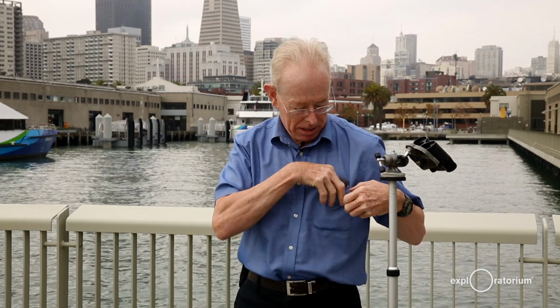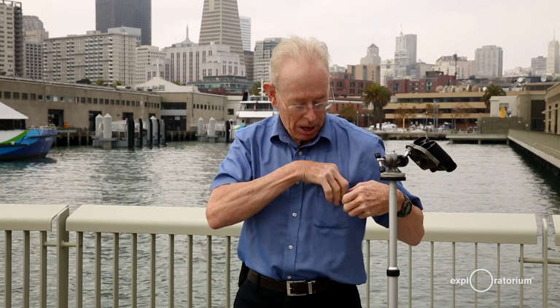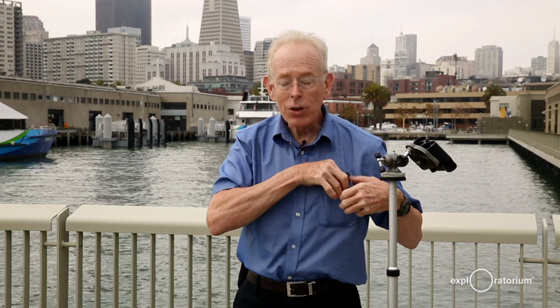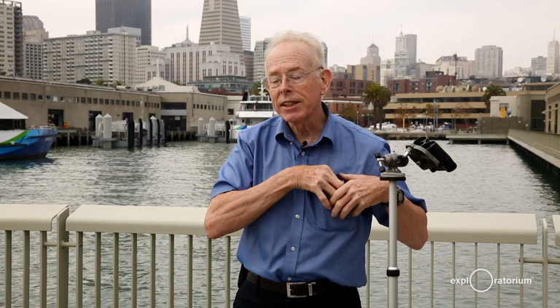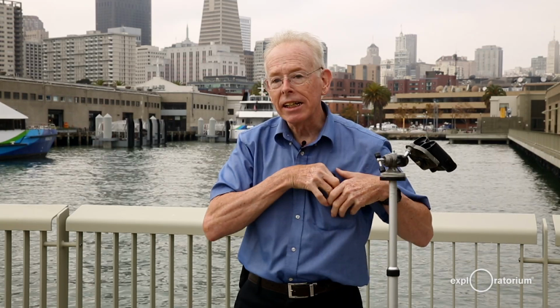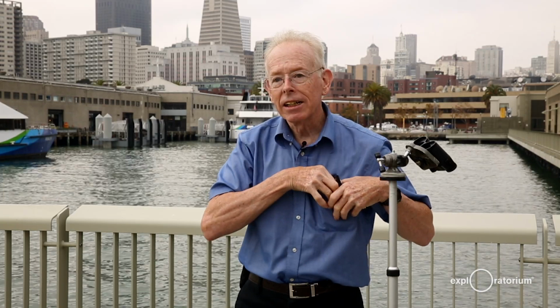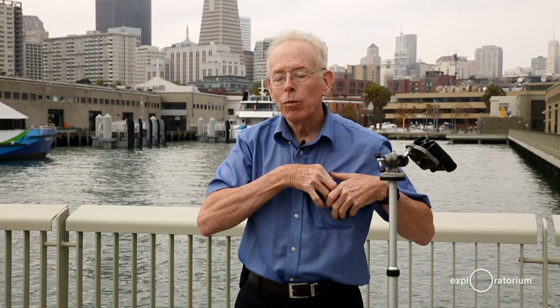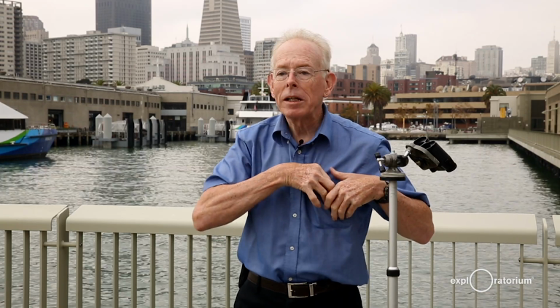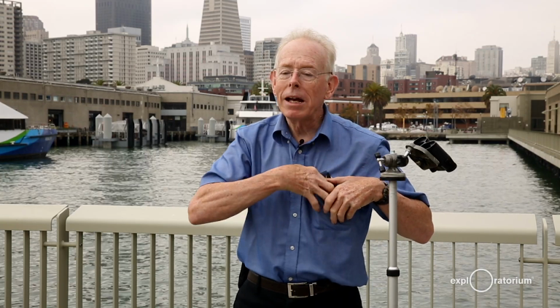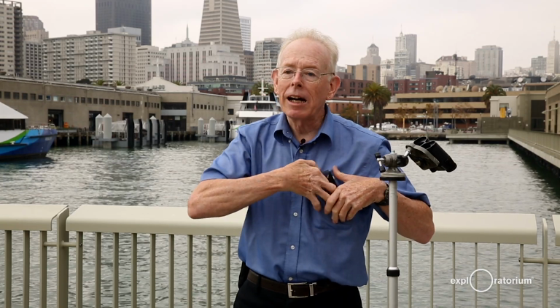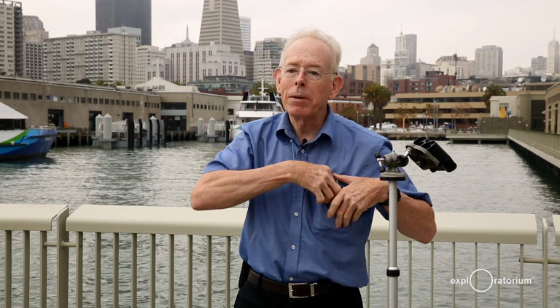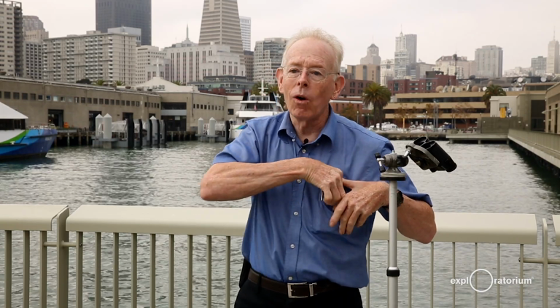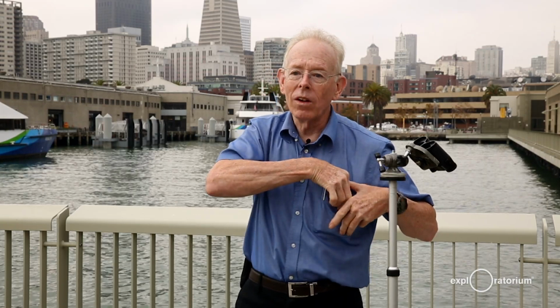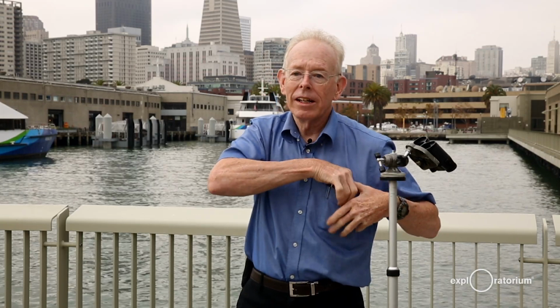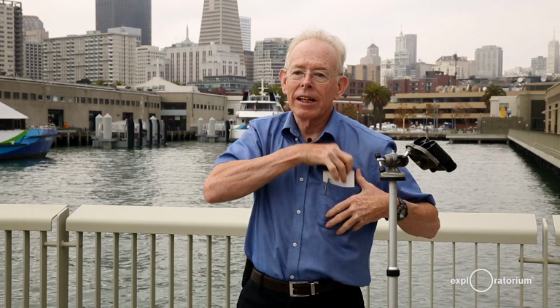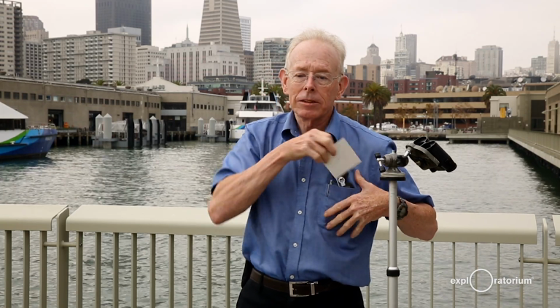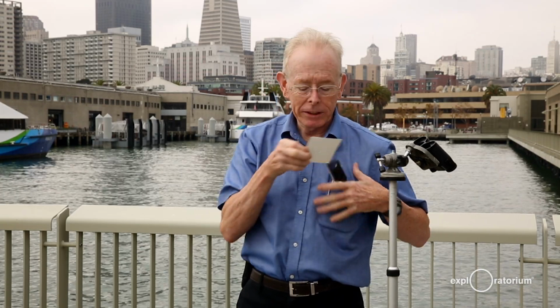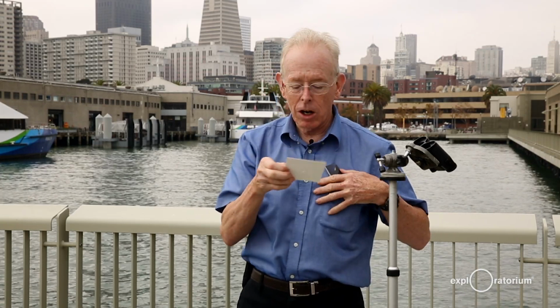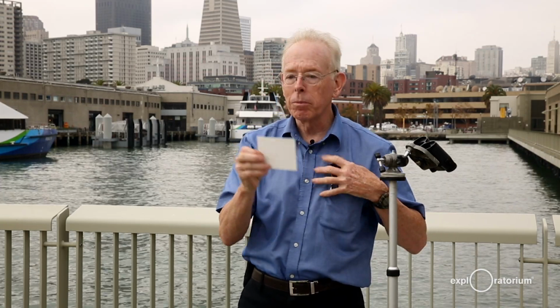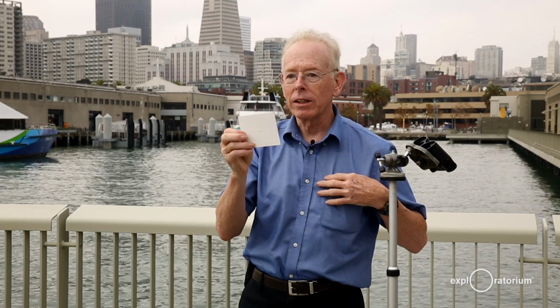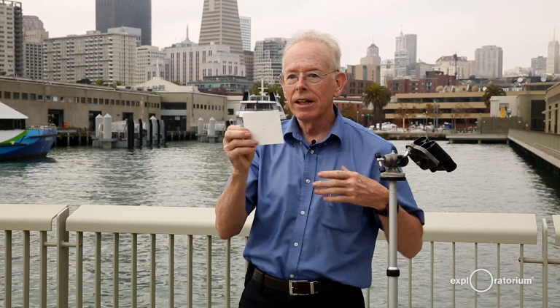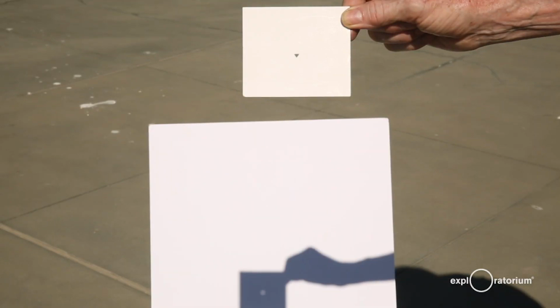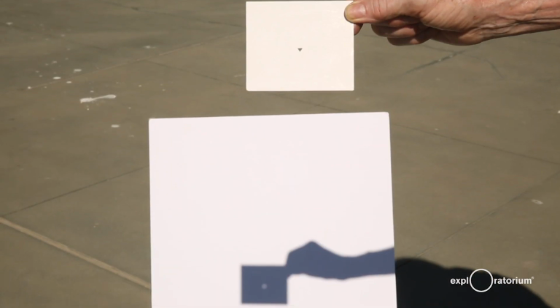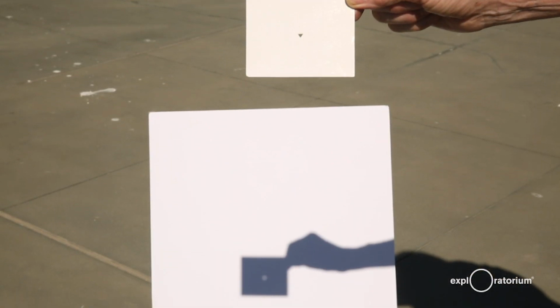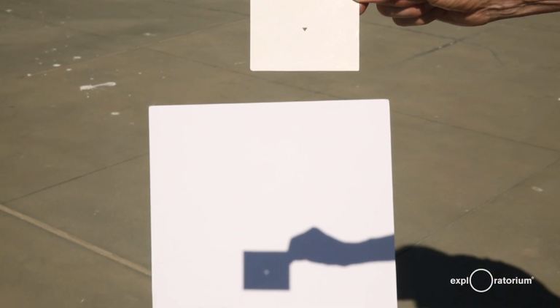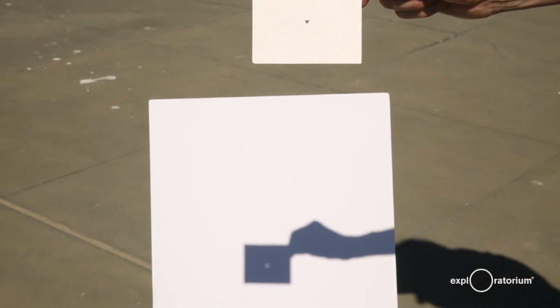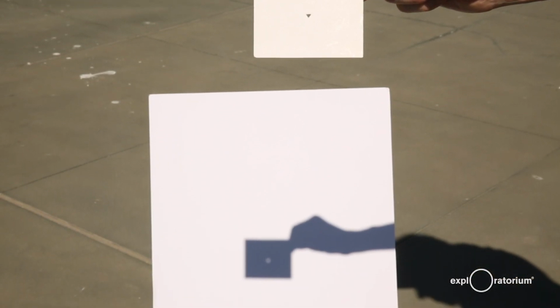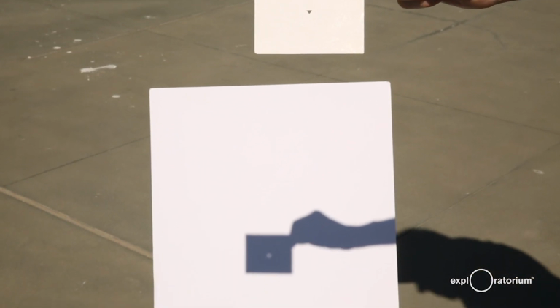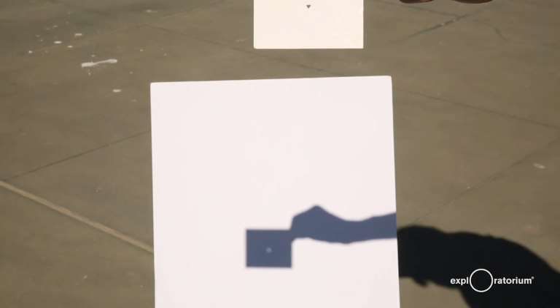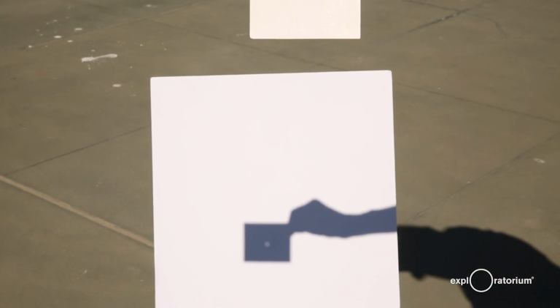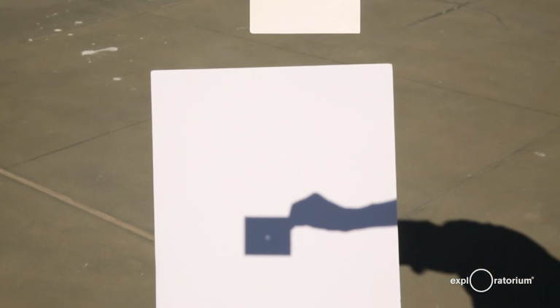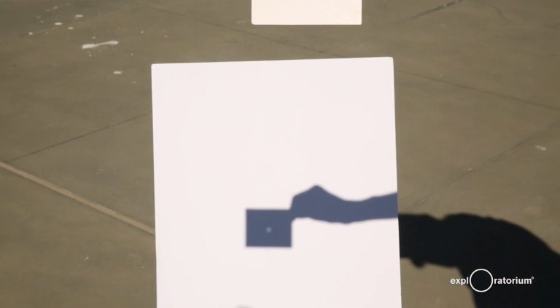A third technique is to make a pinhole in a piece of cardboard and then make a pinhole image of the Sun.